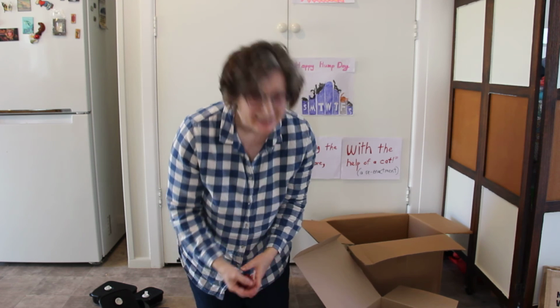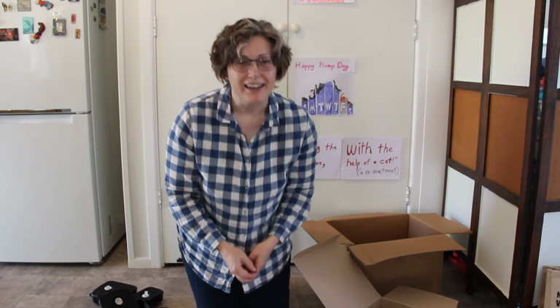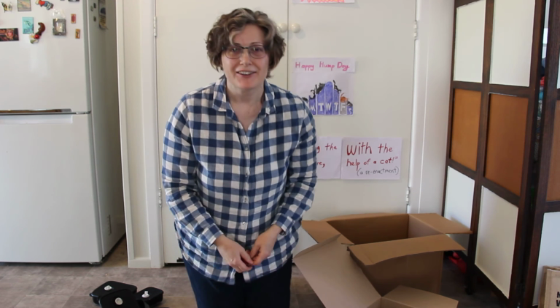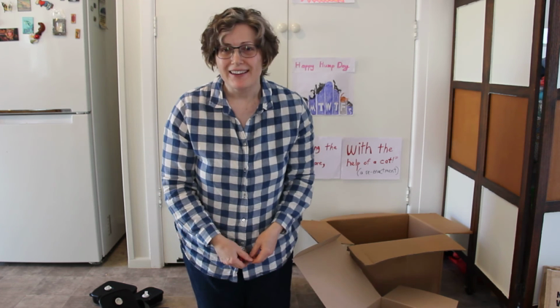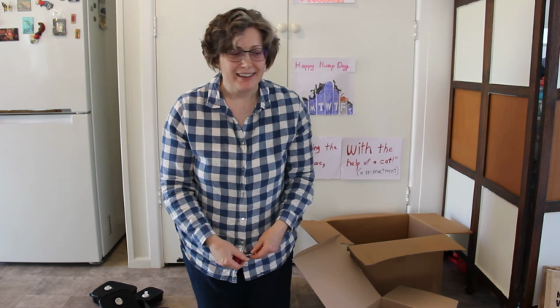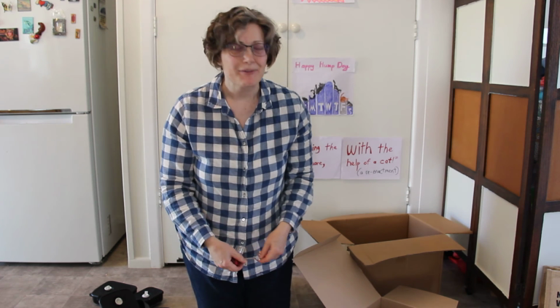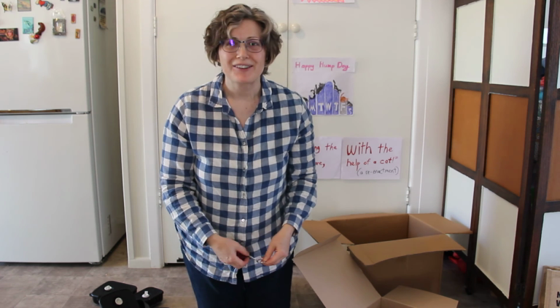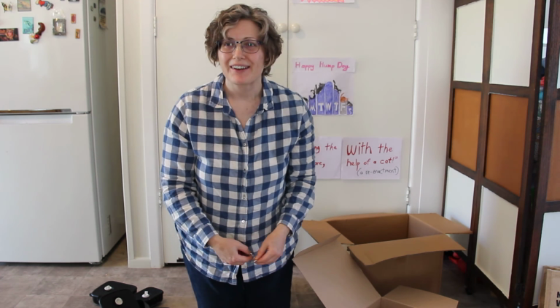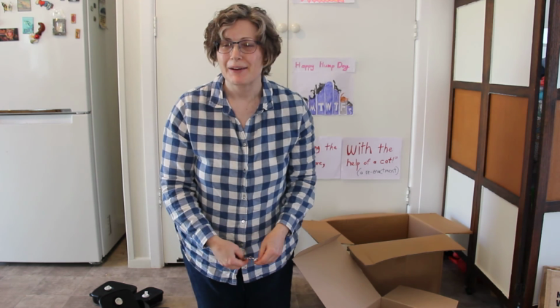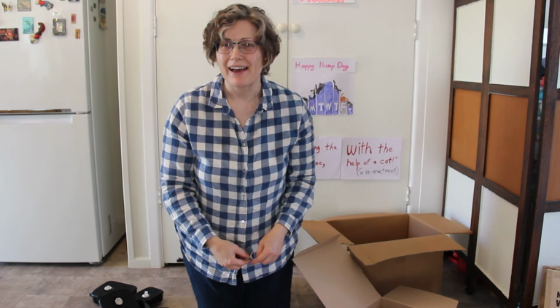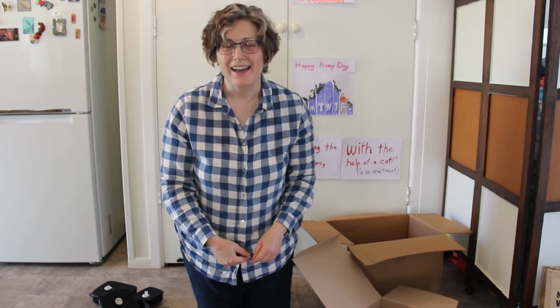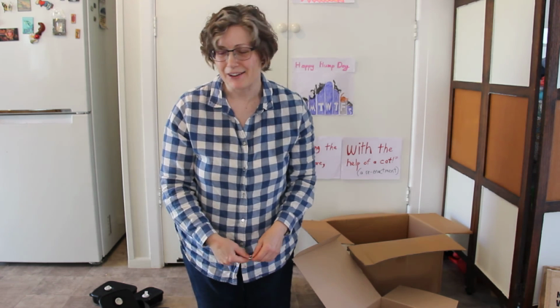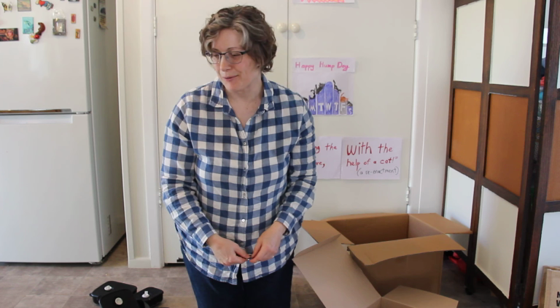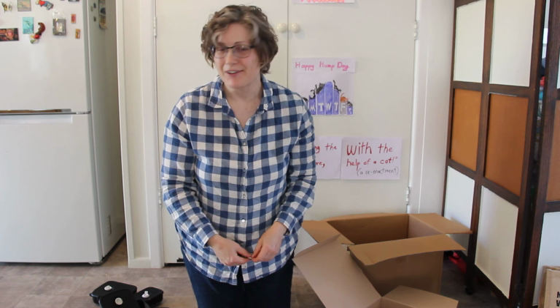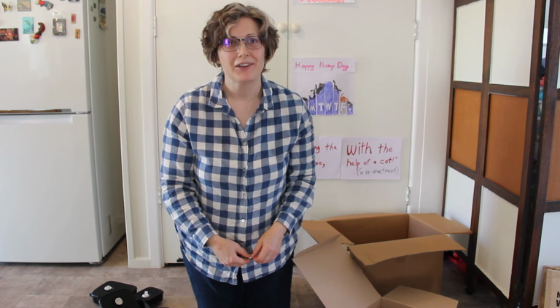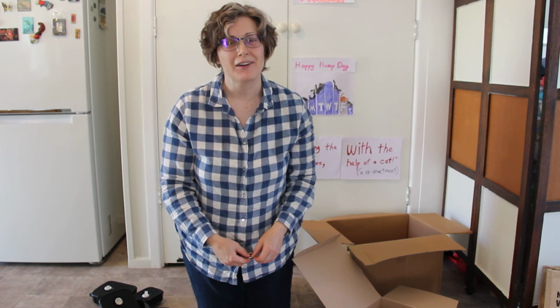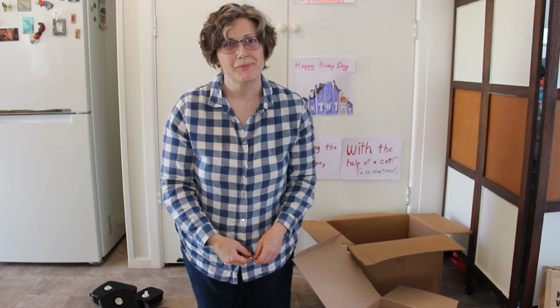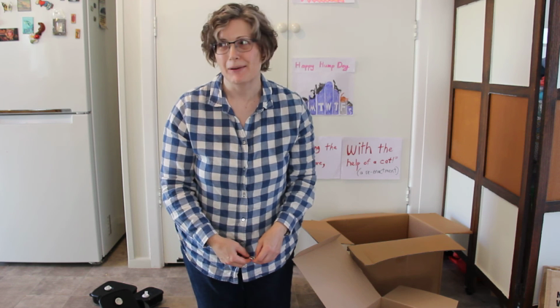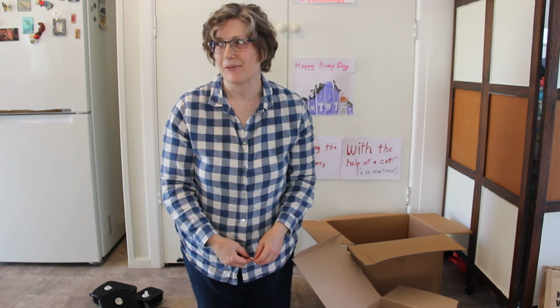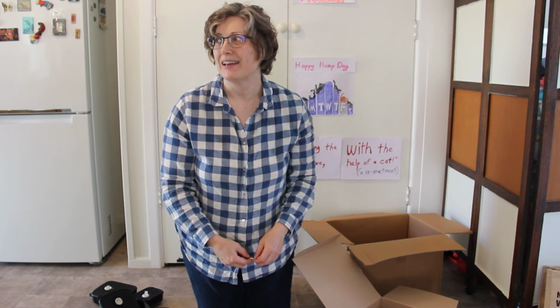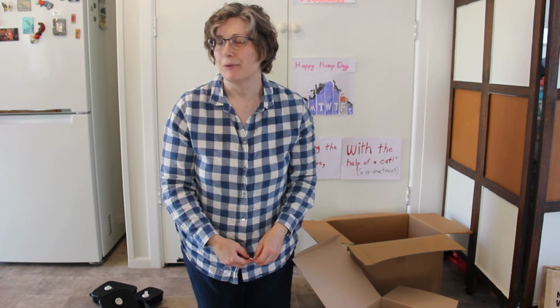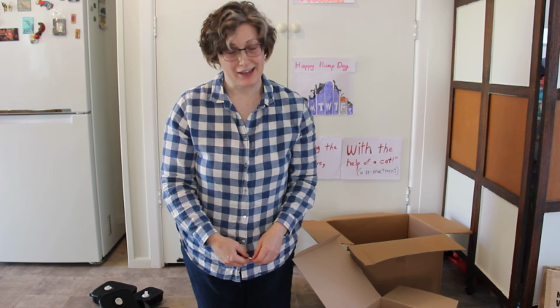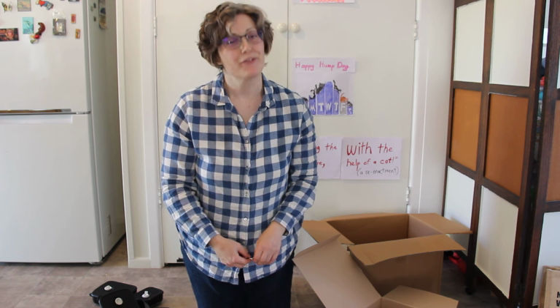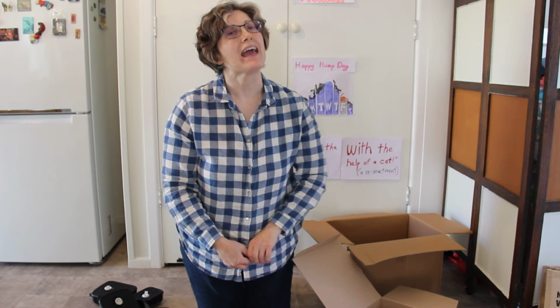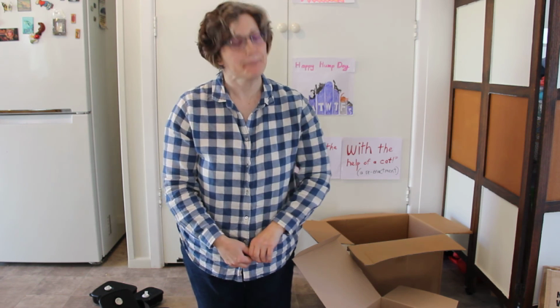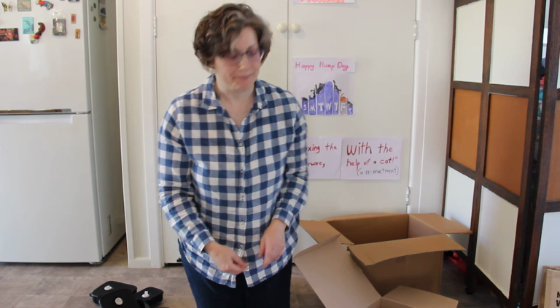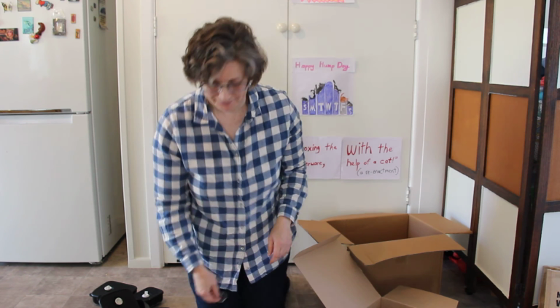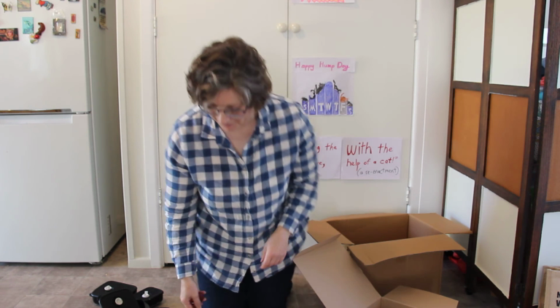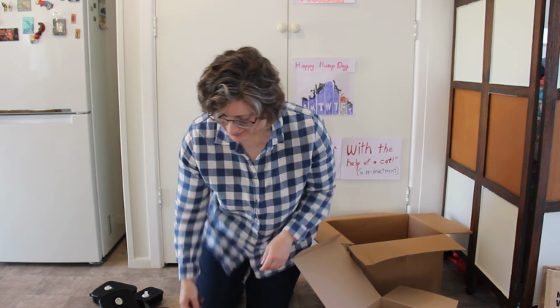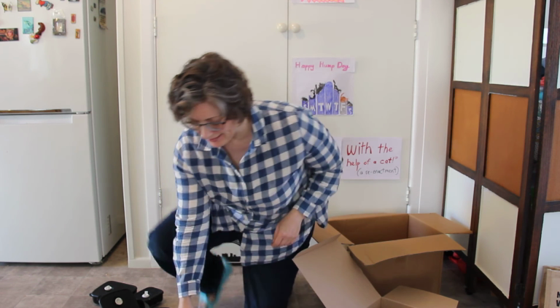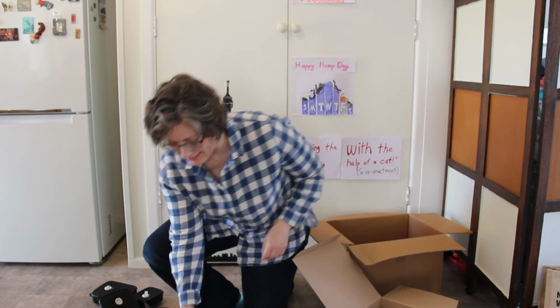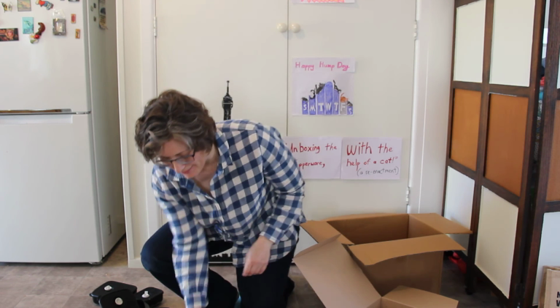So that's the end of my story about how to open your Tupperware with the help of a cat. See you next time.